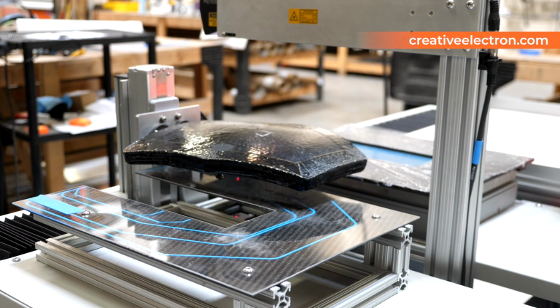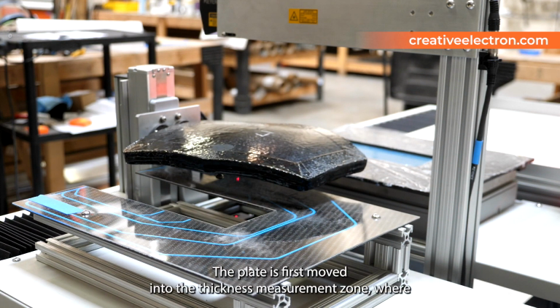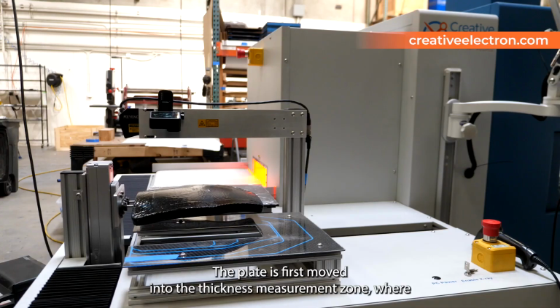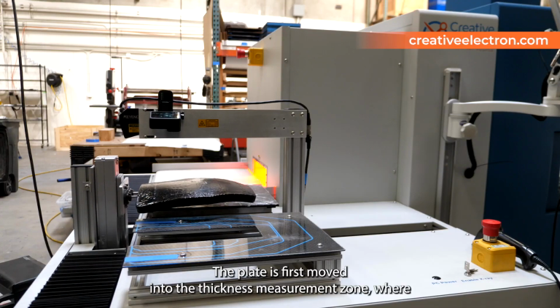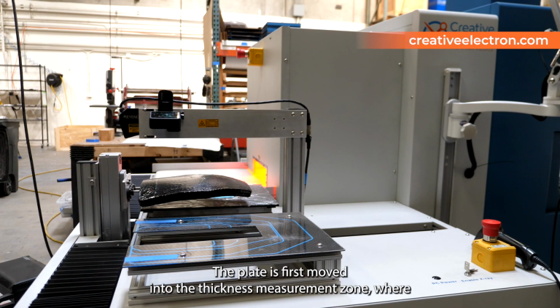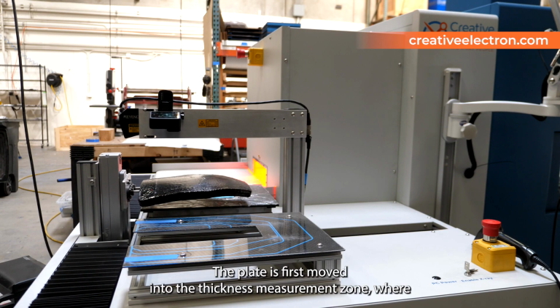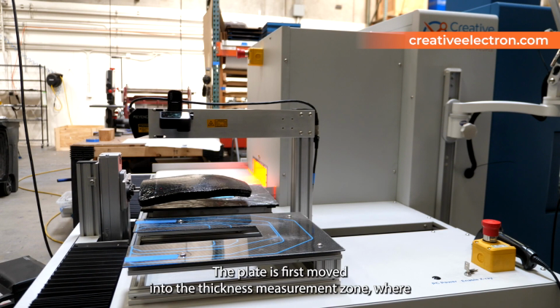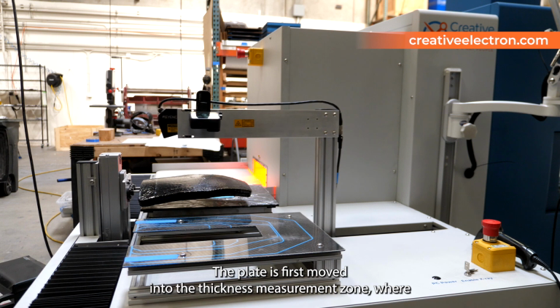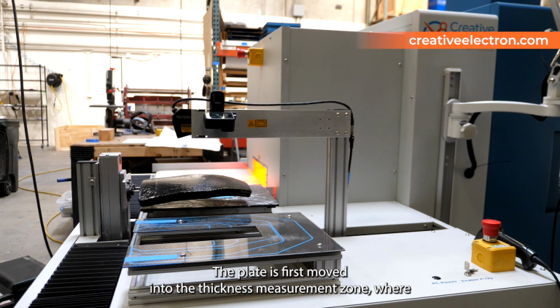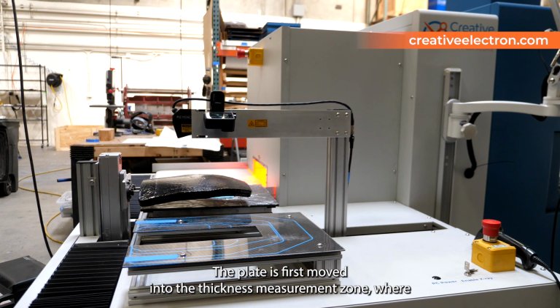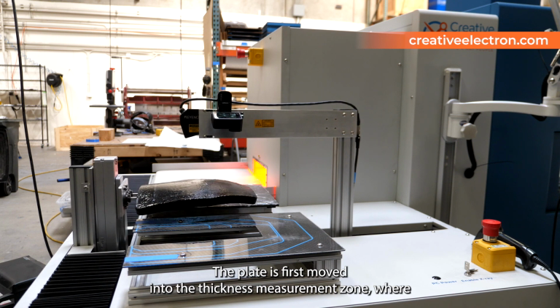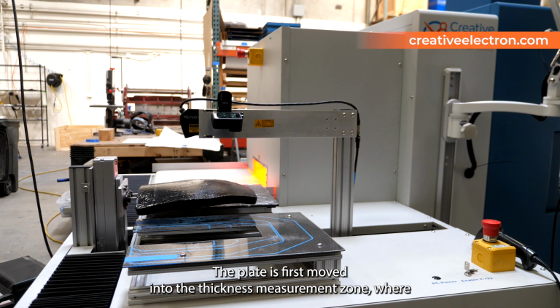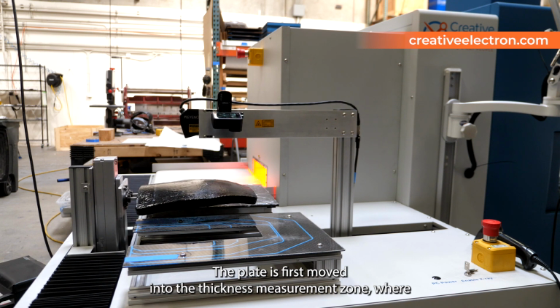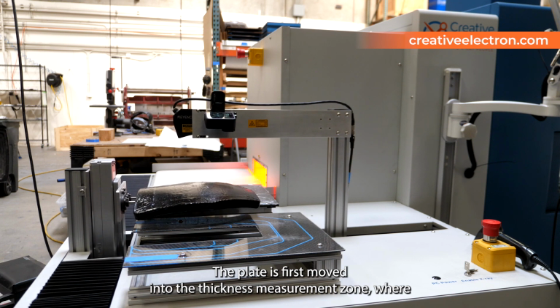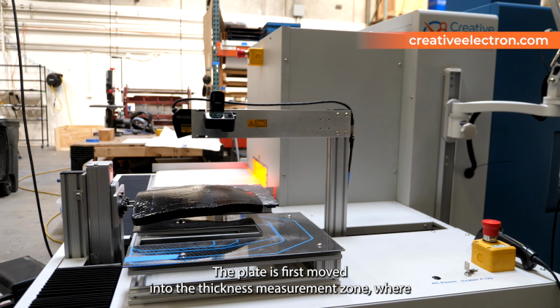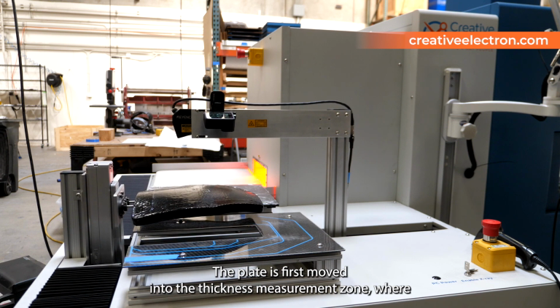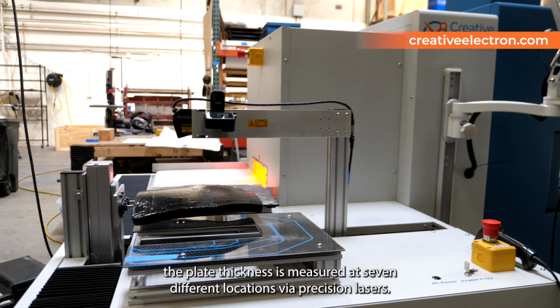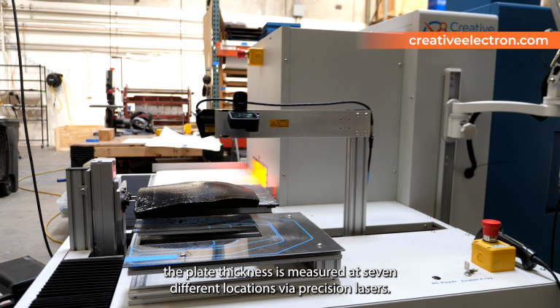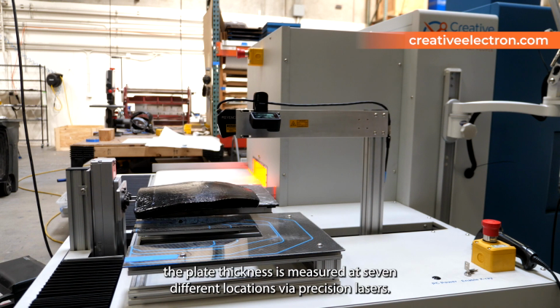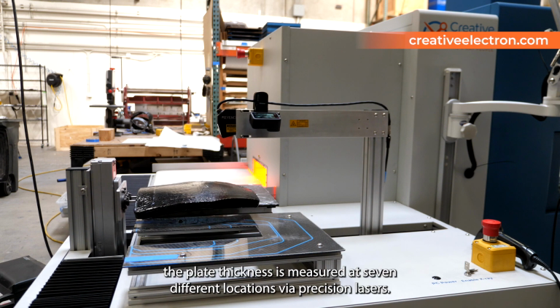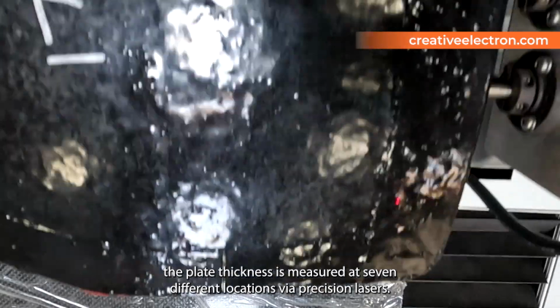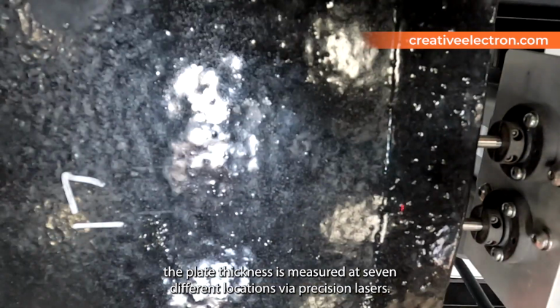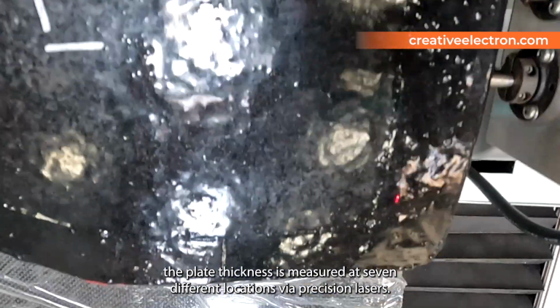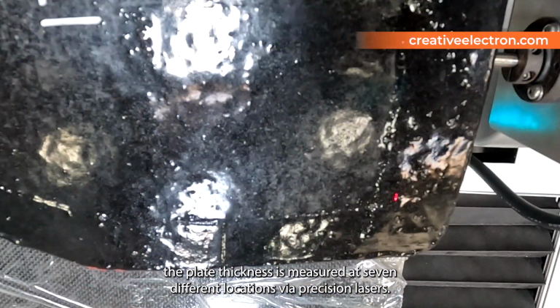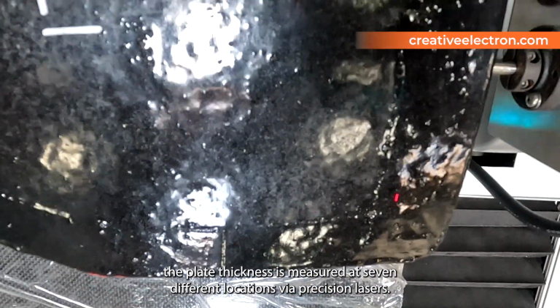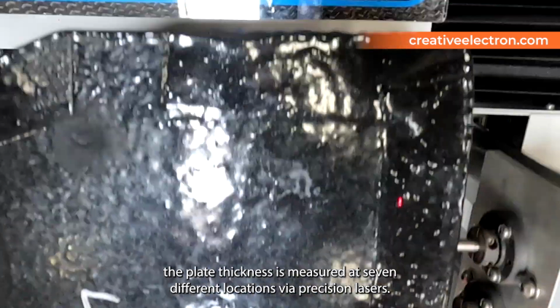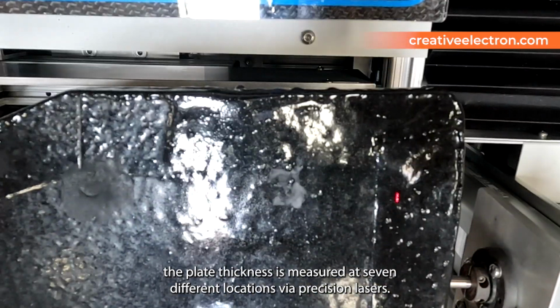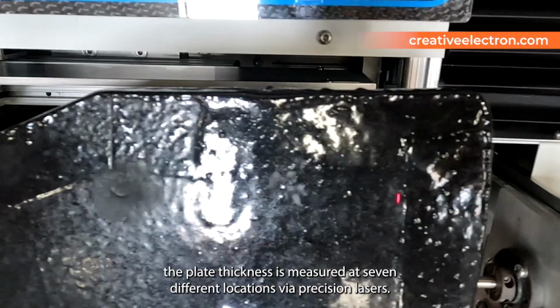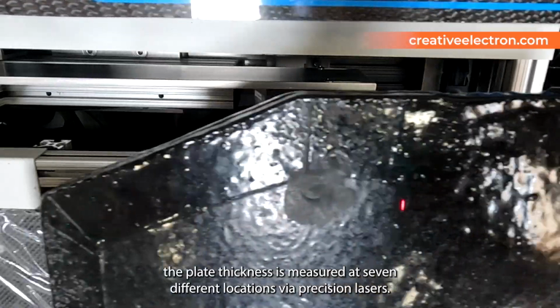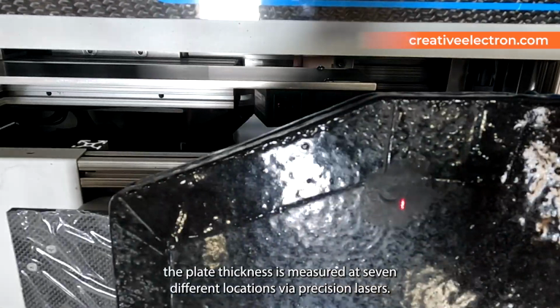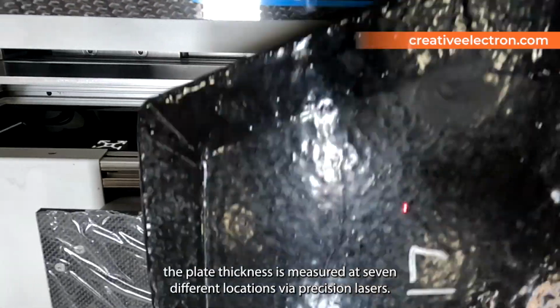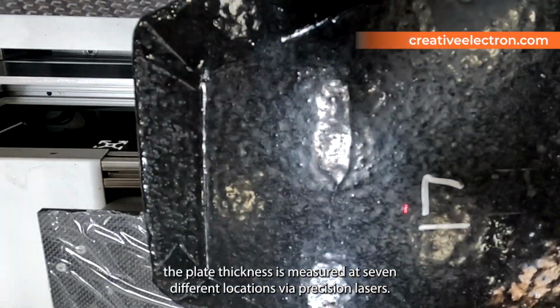The plate is first moved into the thickness measurement zone, where the plate thickness is measured at seven different locations via precision lasers.